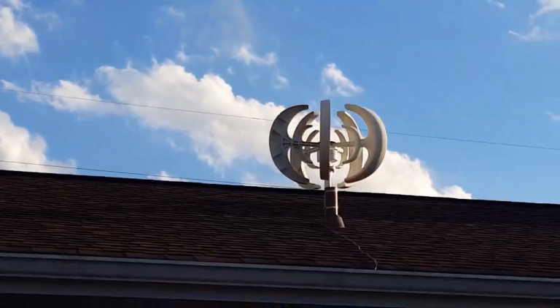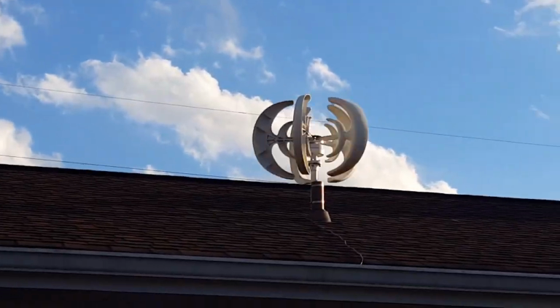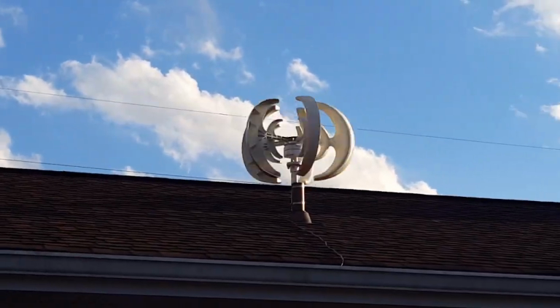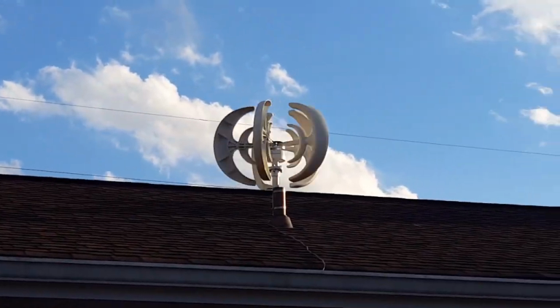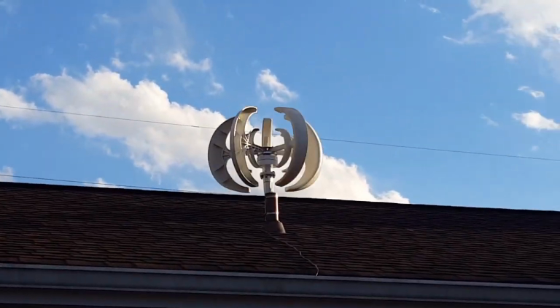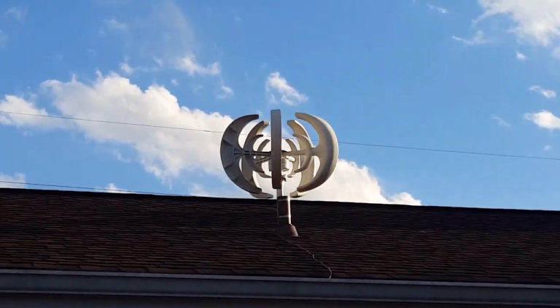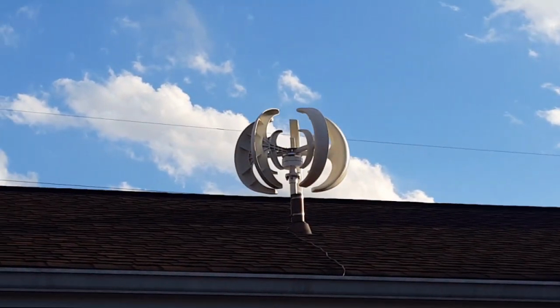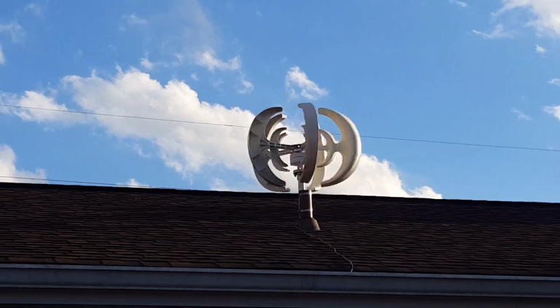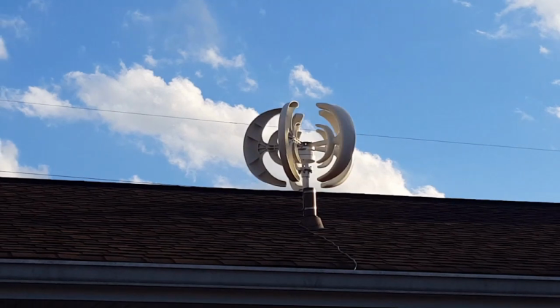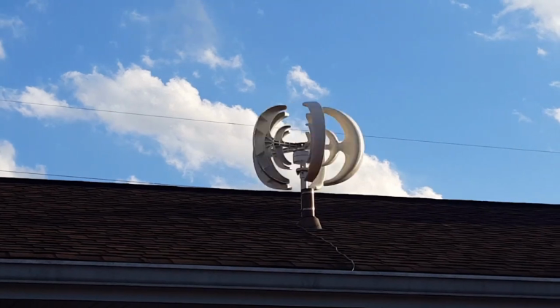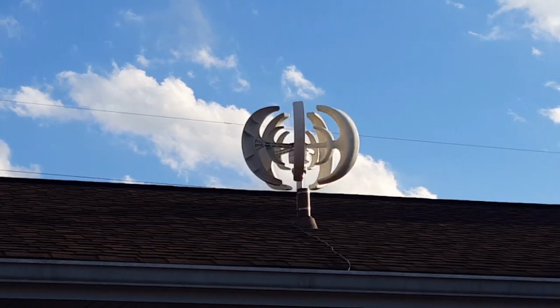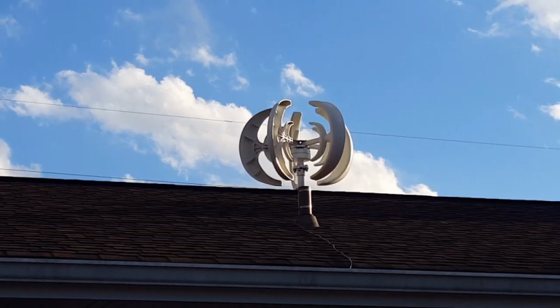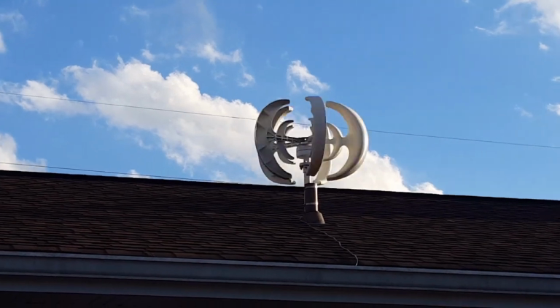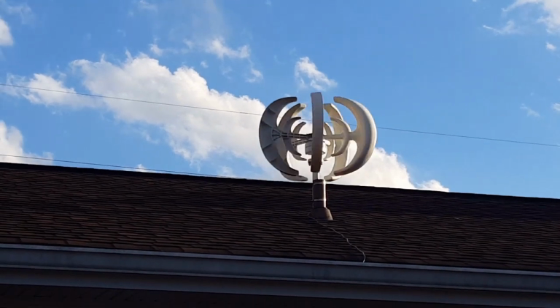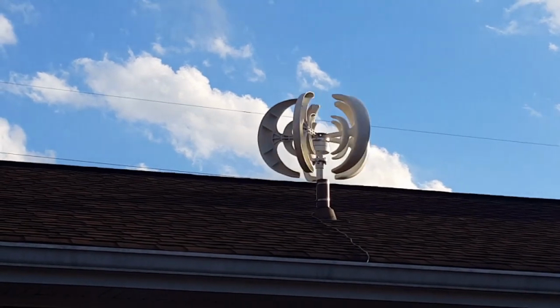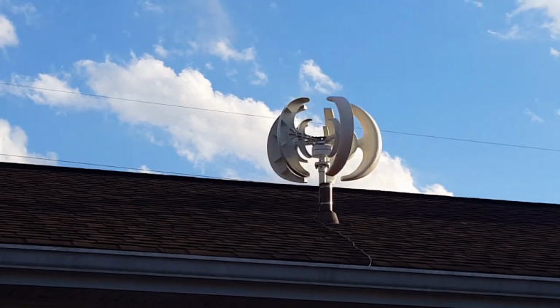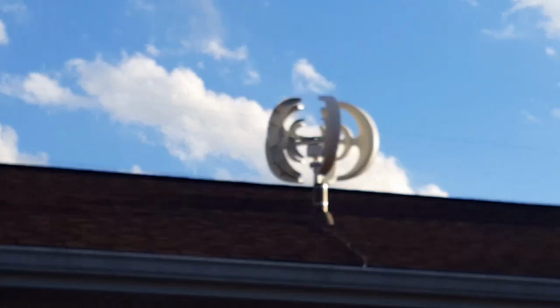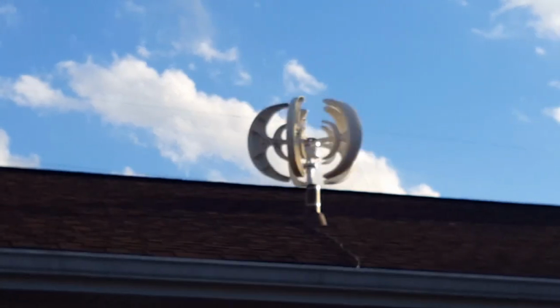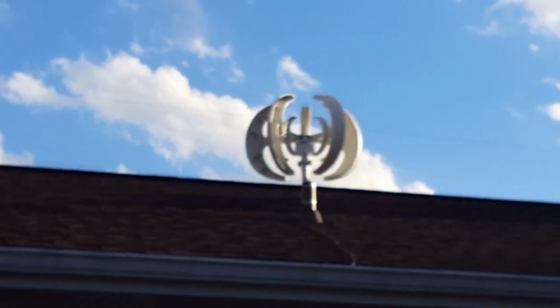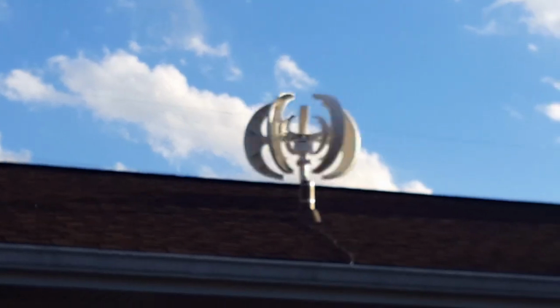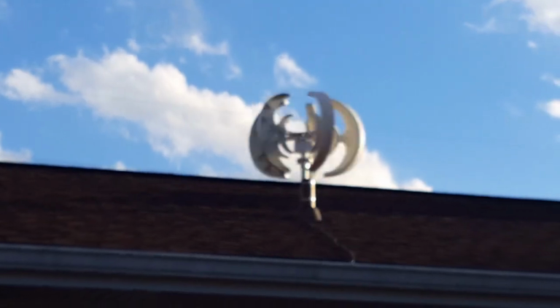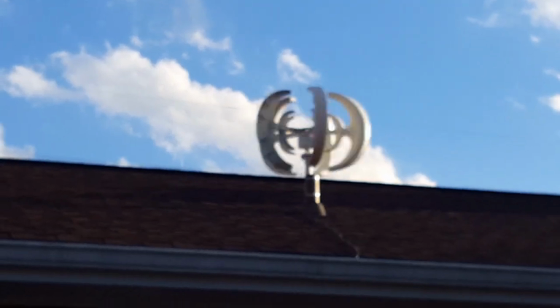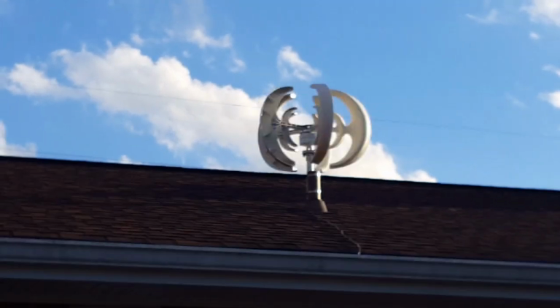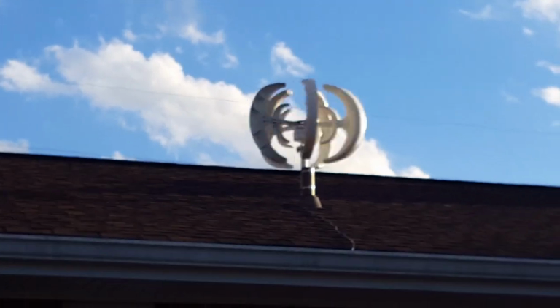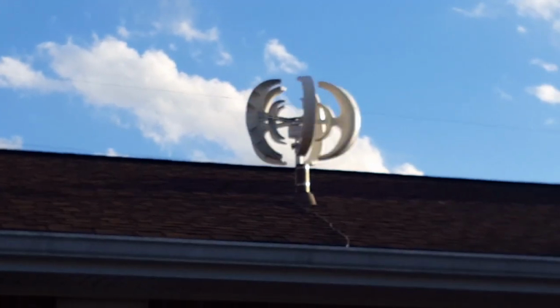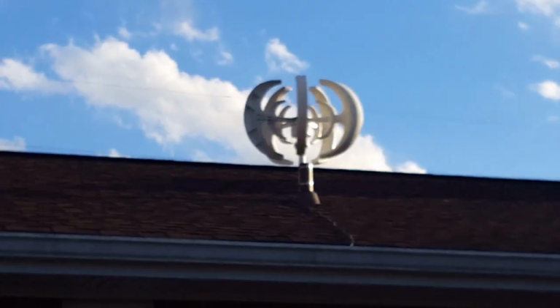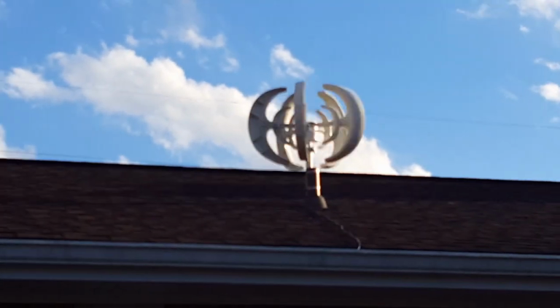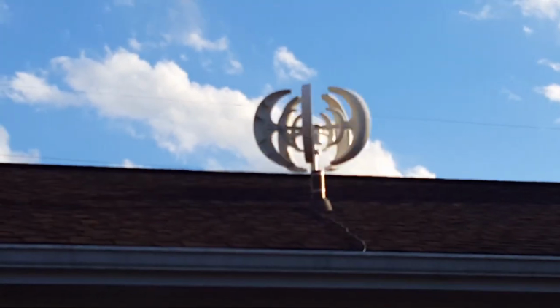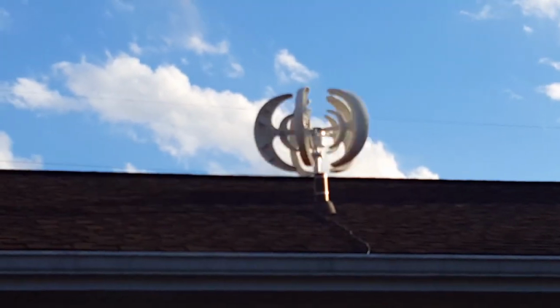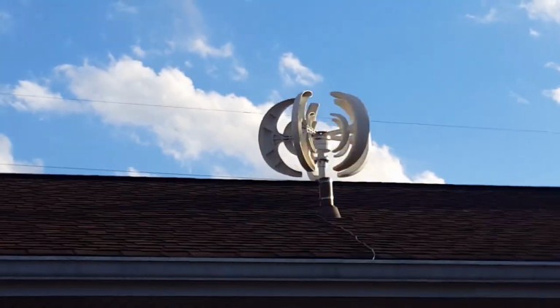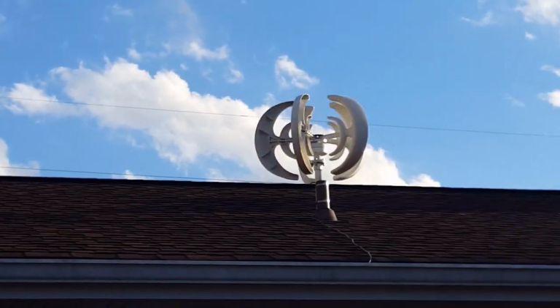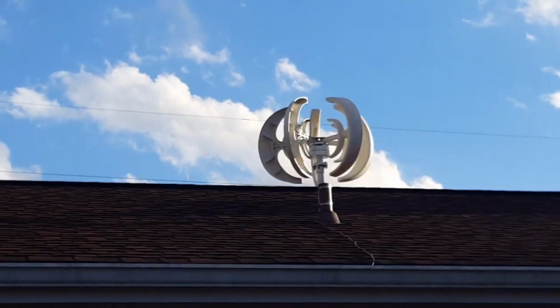And there she is spinning up on top of the roof. So all in all, I'm pretty pleased.